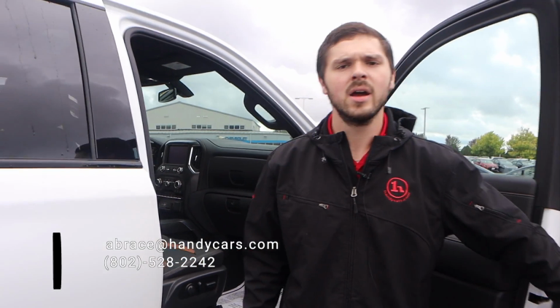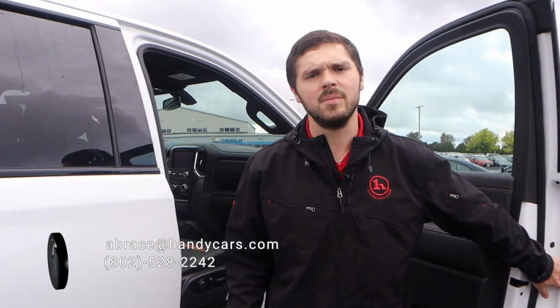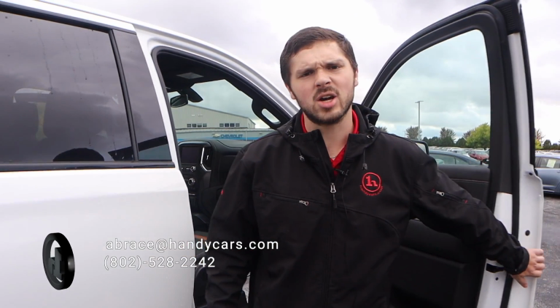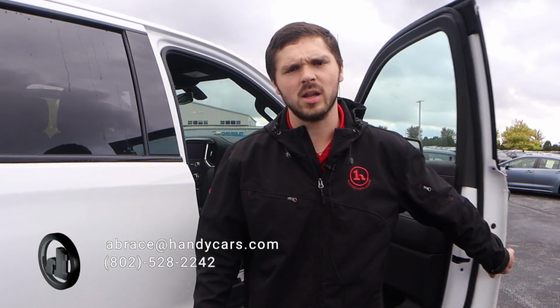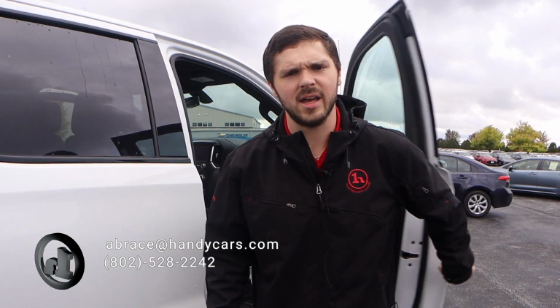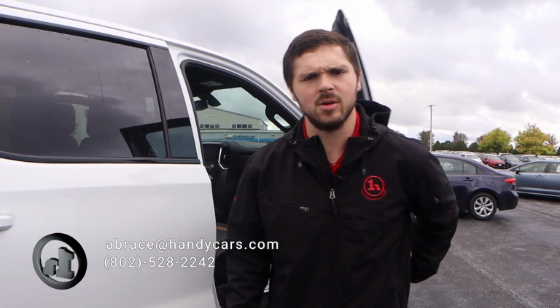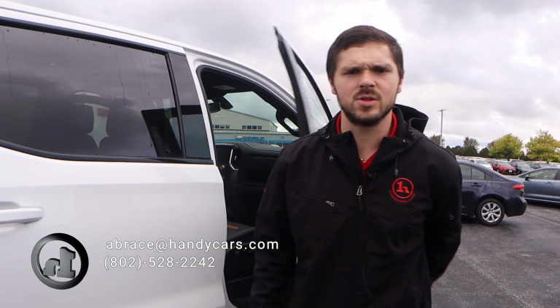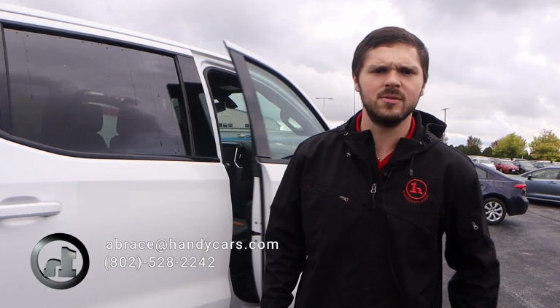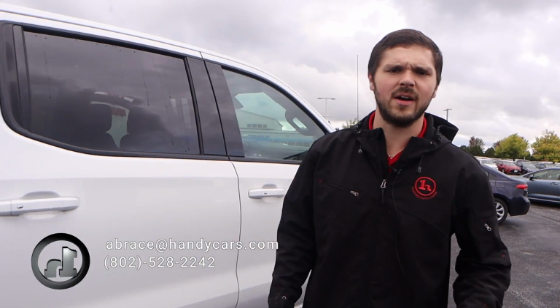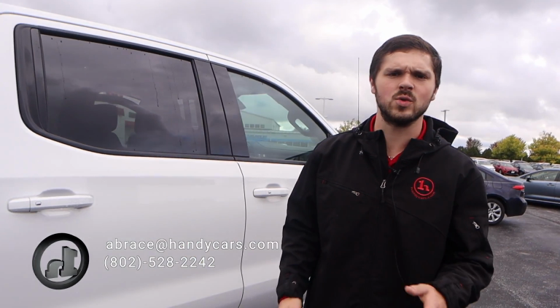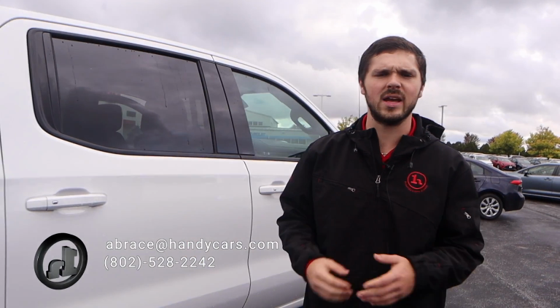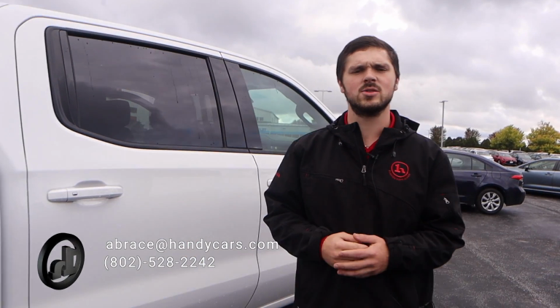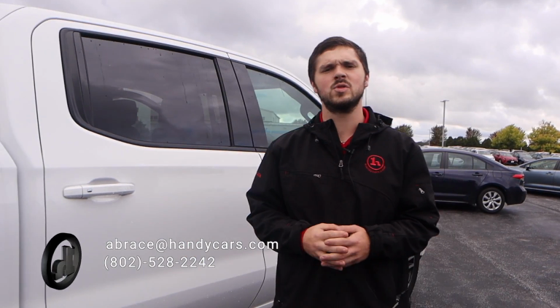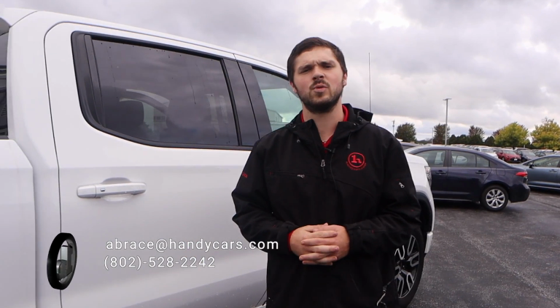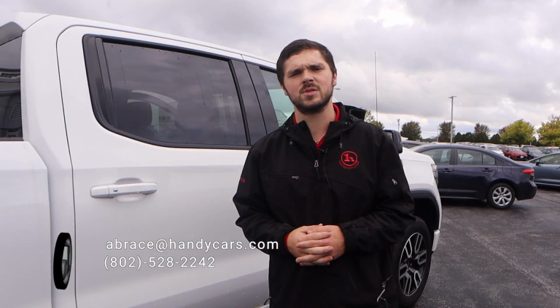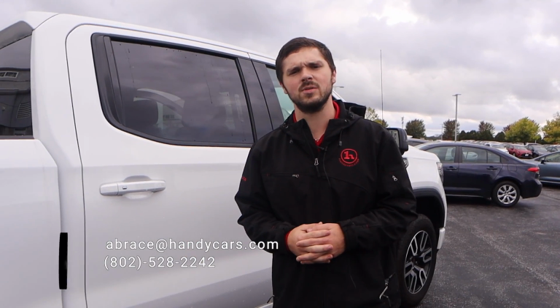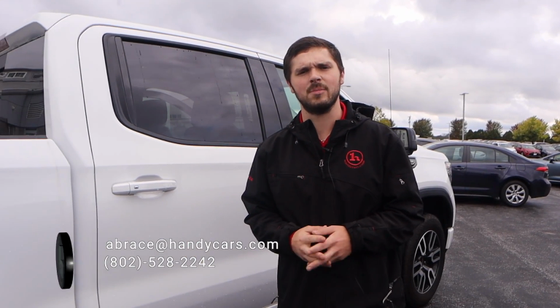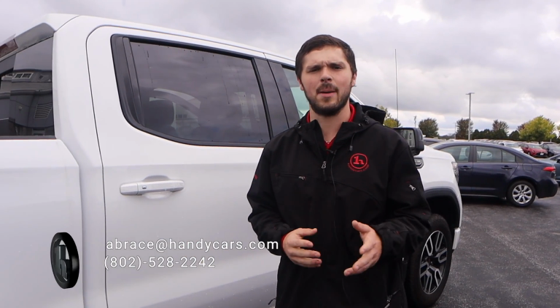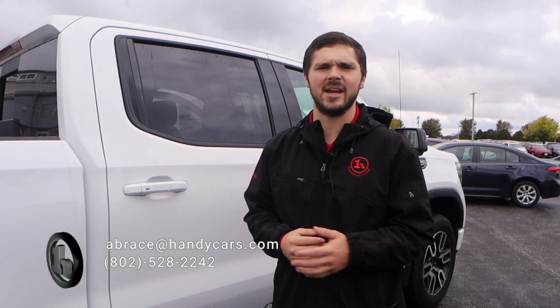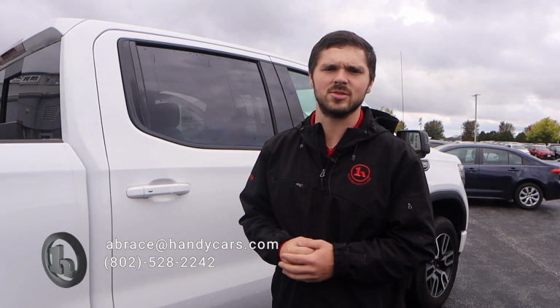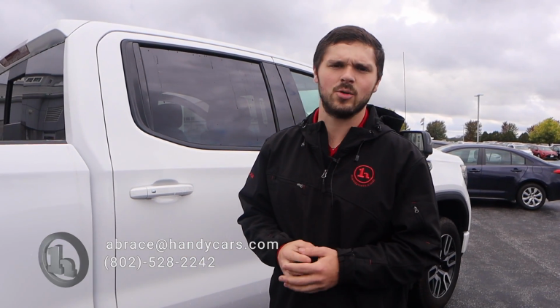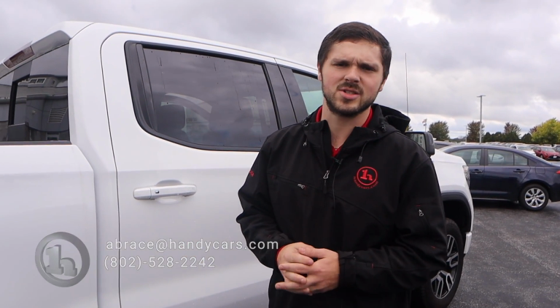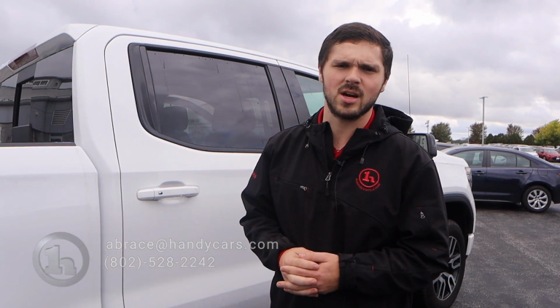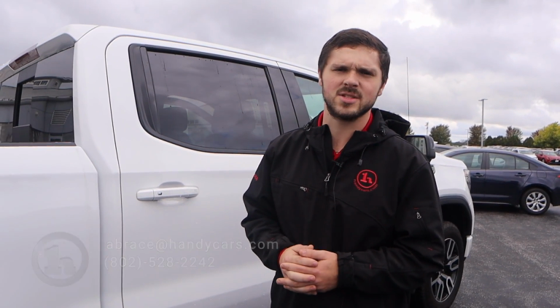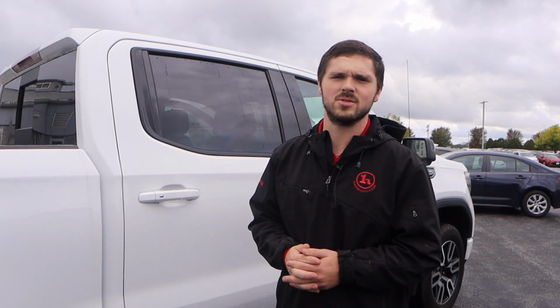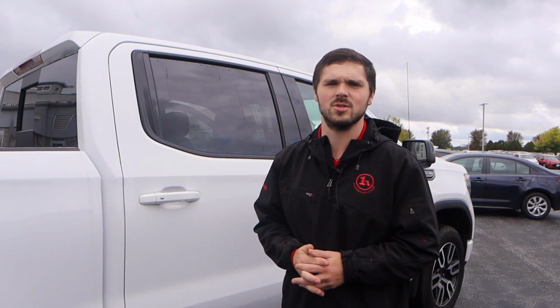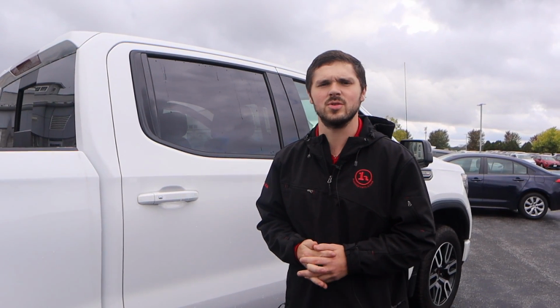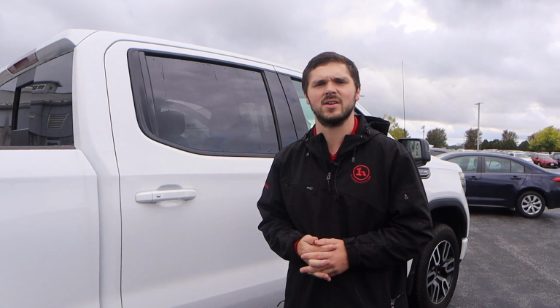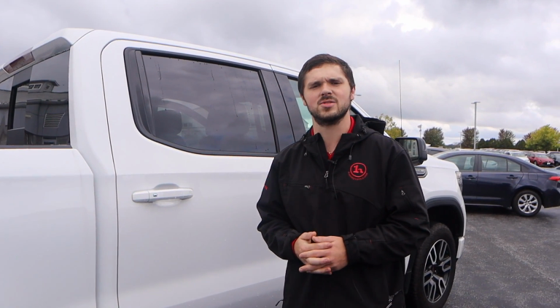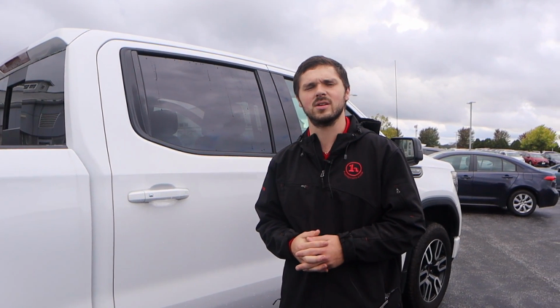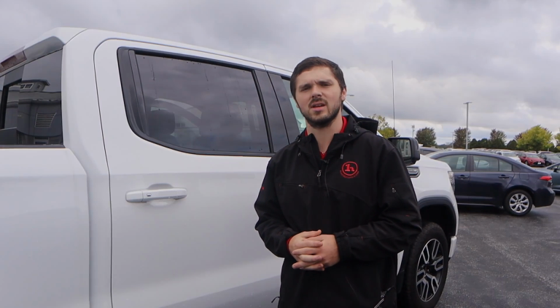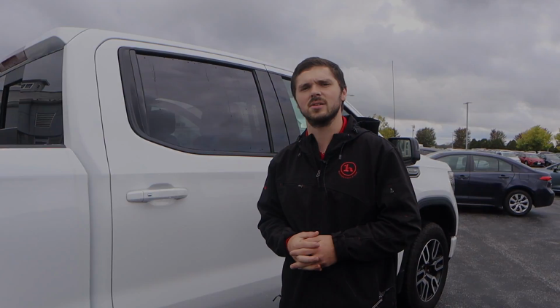Give me a call at 802-528-2242. I'd be happy to answer any questions, comments, and concerns you have on this truck. Thank you.